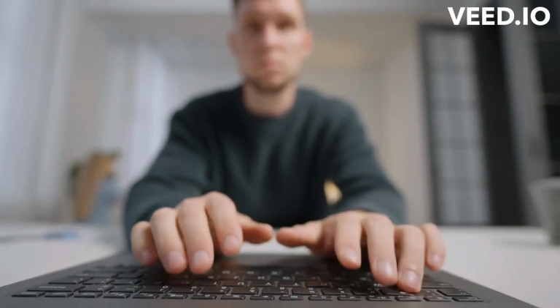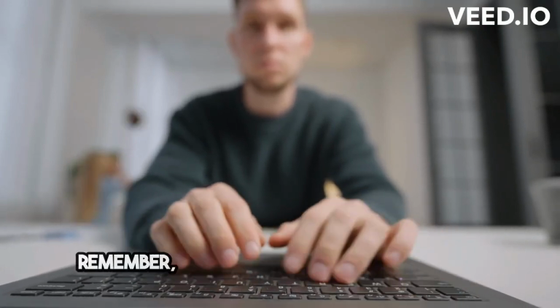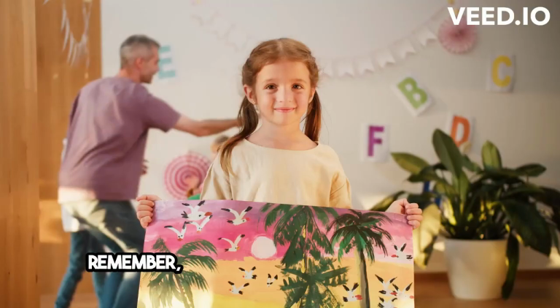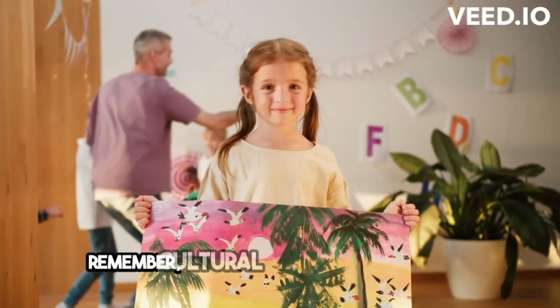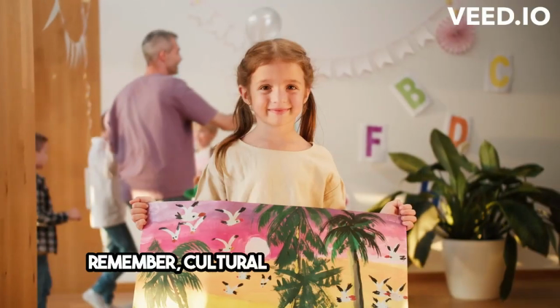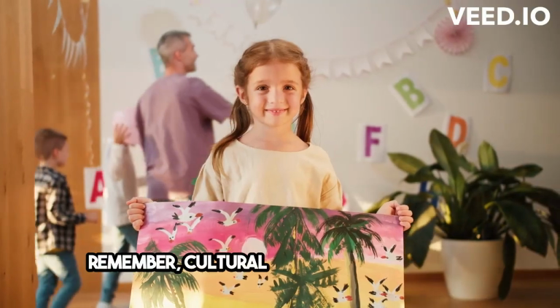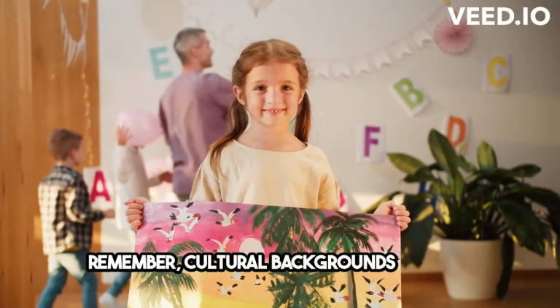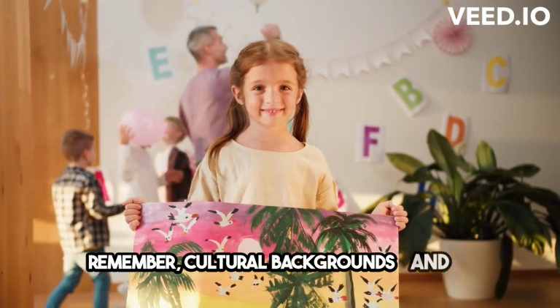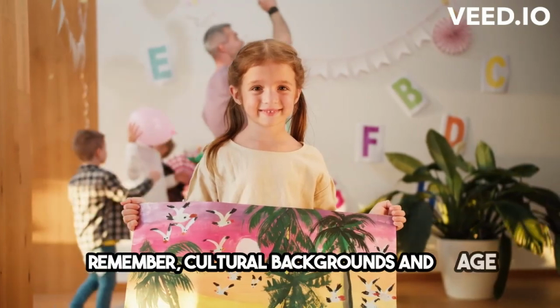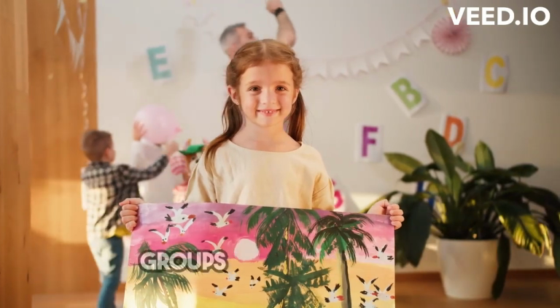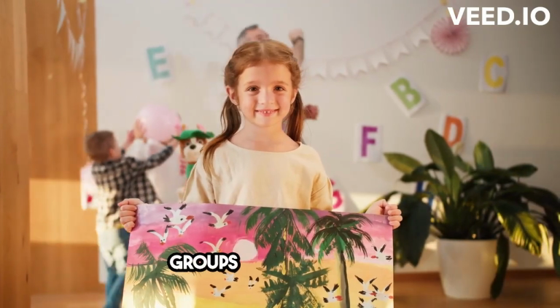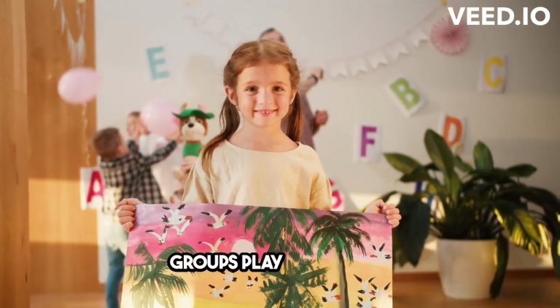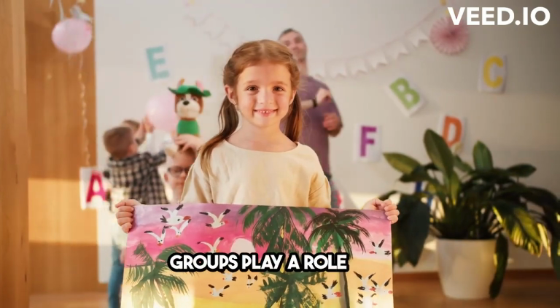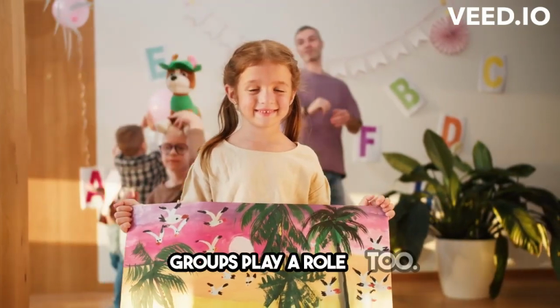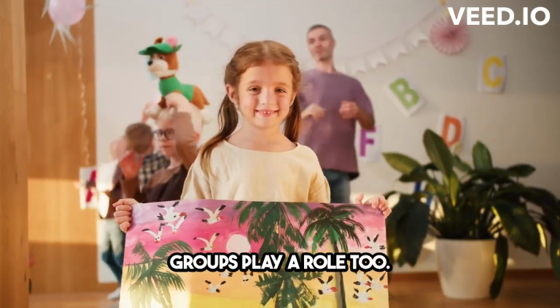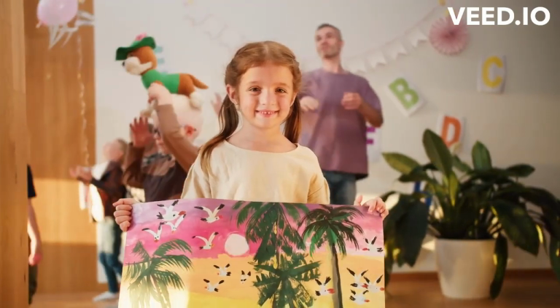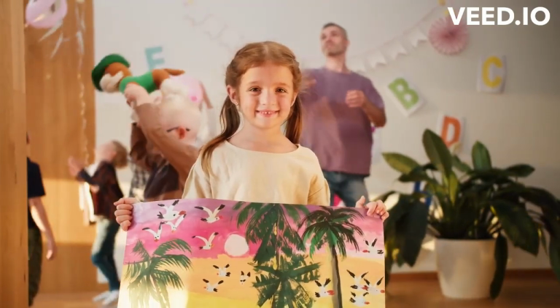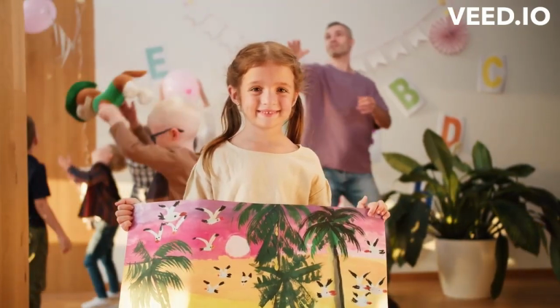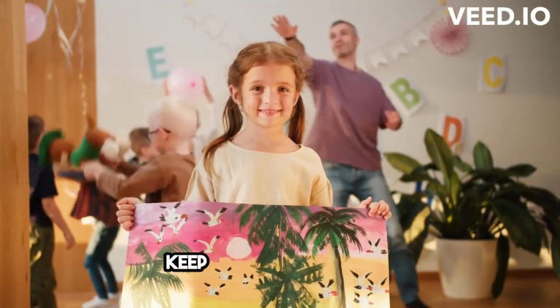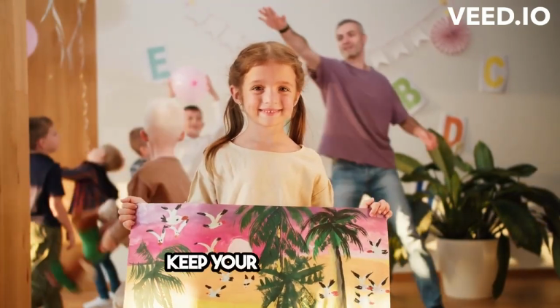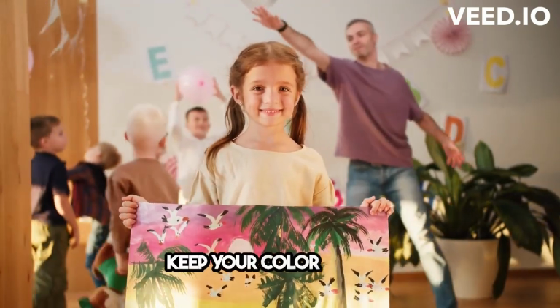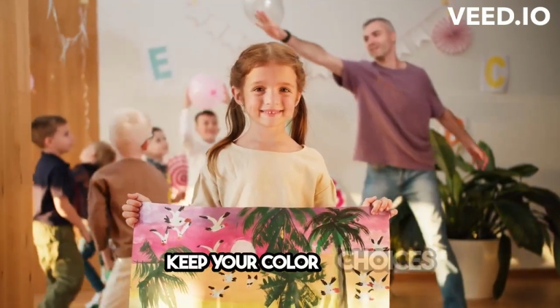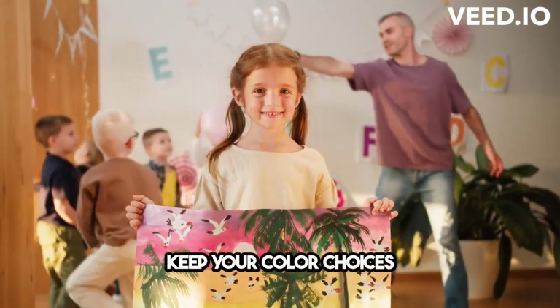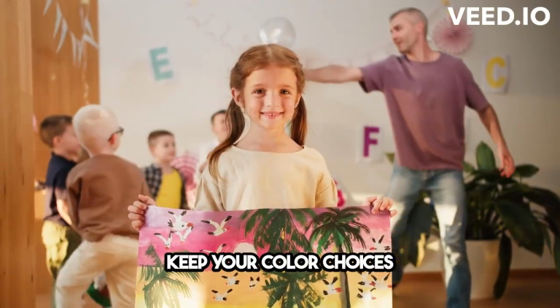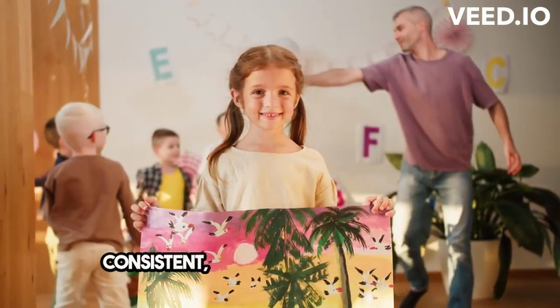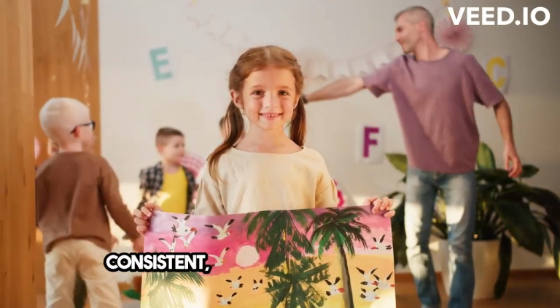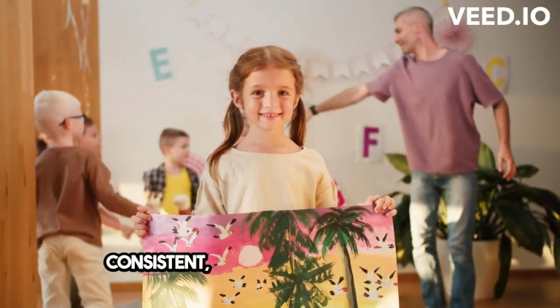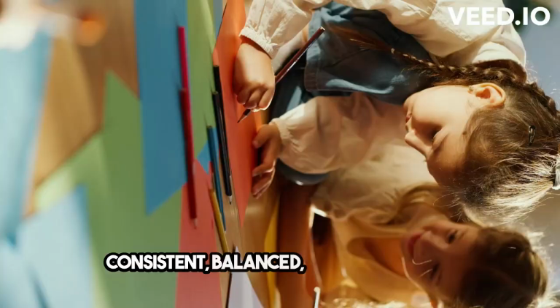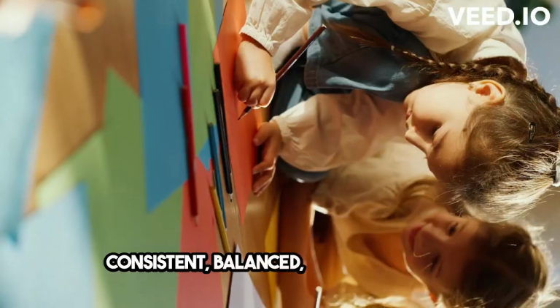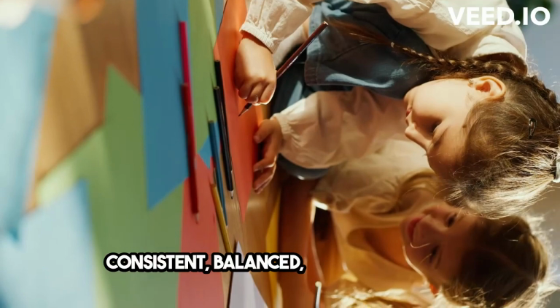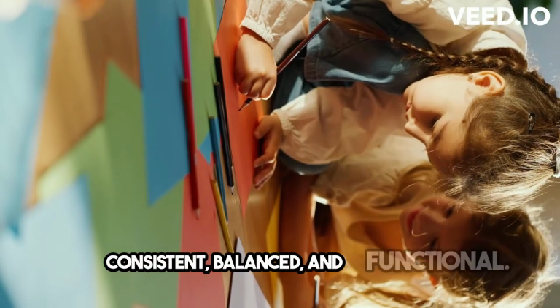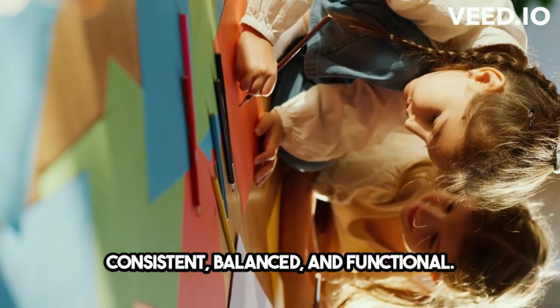Remember, cultural backgrounds and age groups play a role too. Keep your color choices consistent, balanced, and functional.